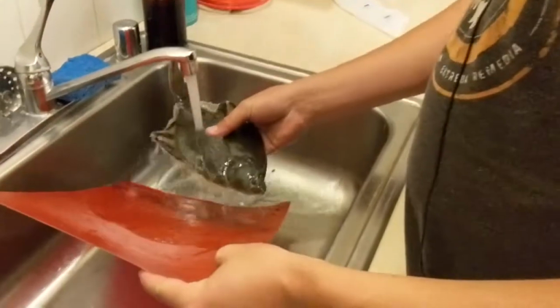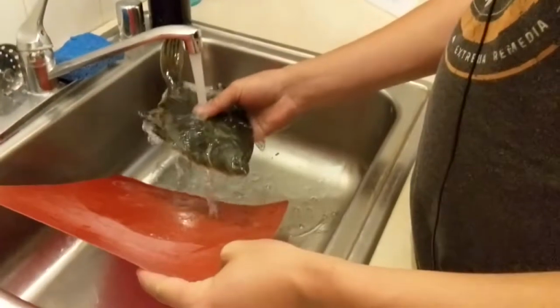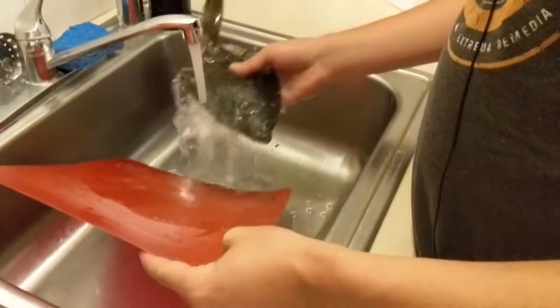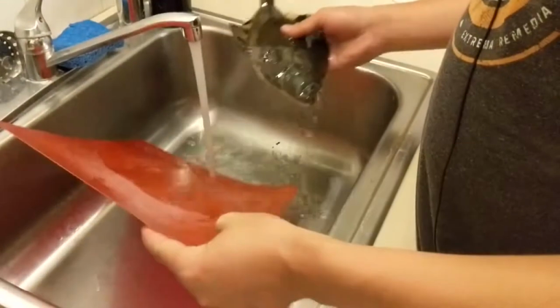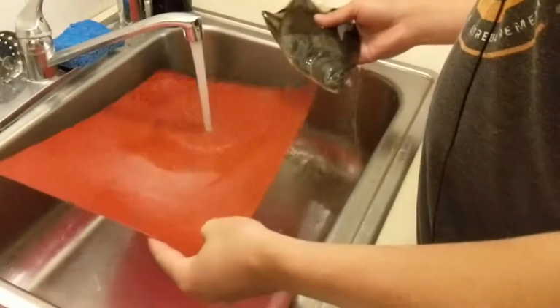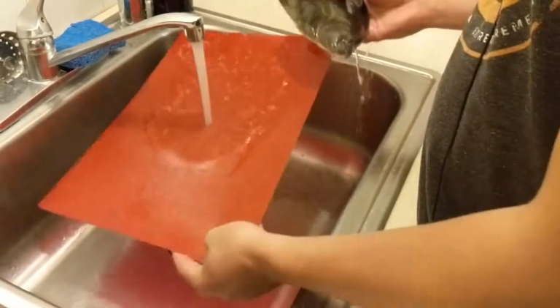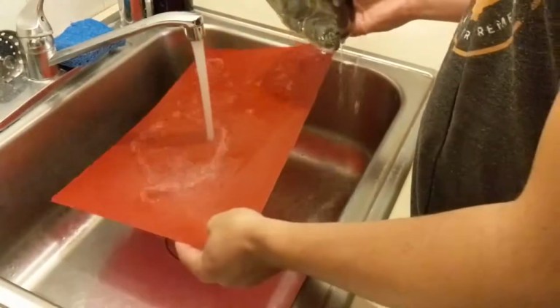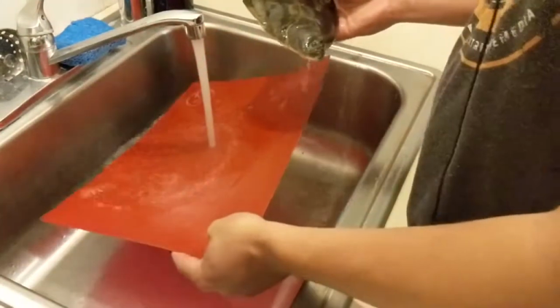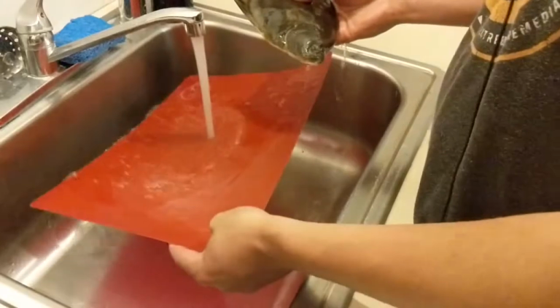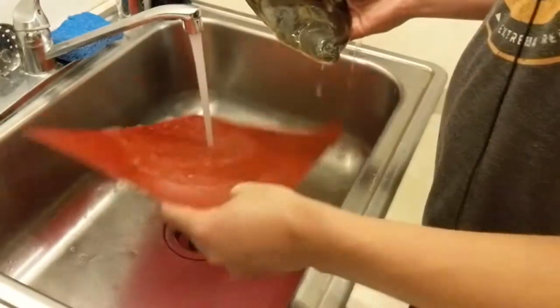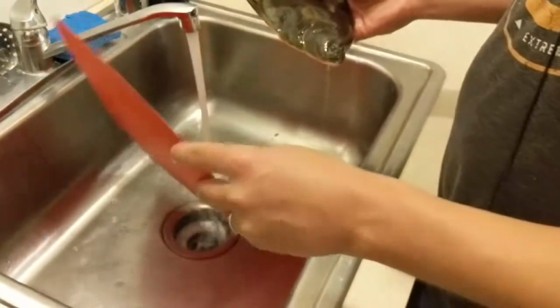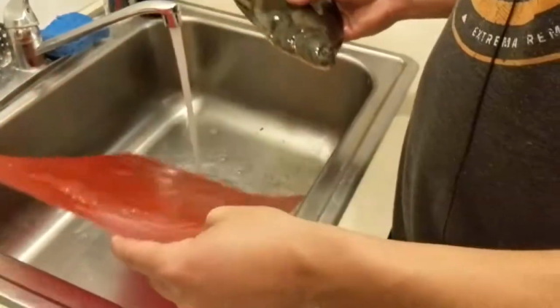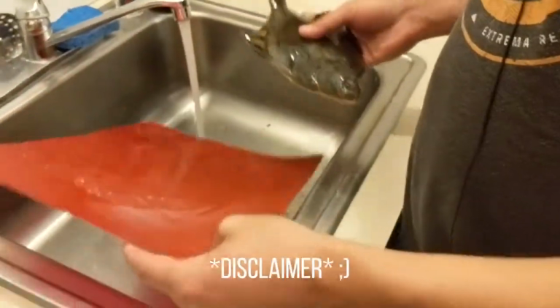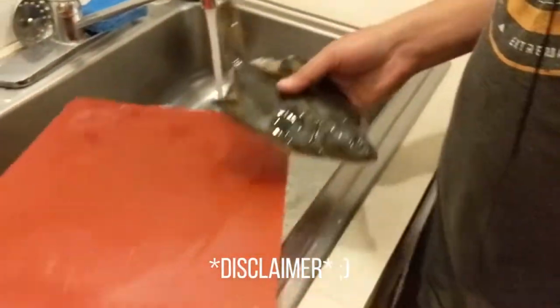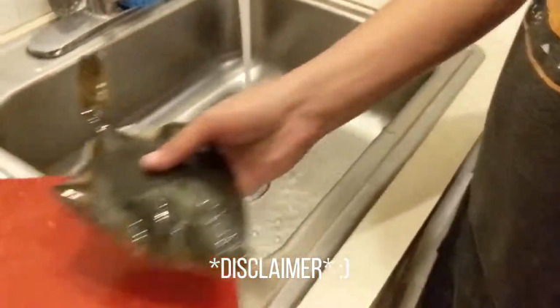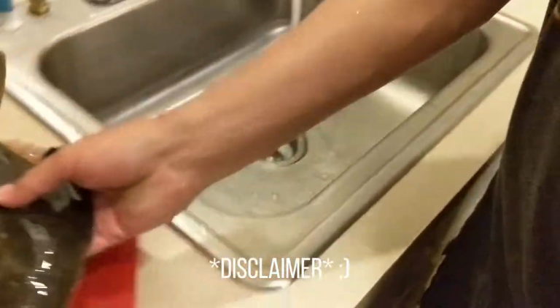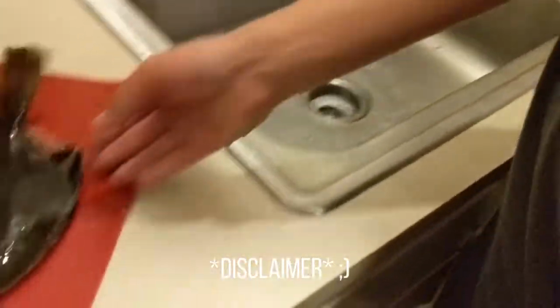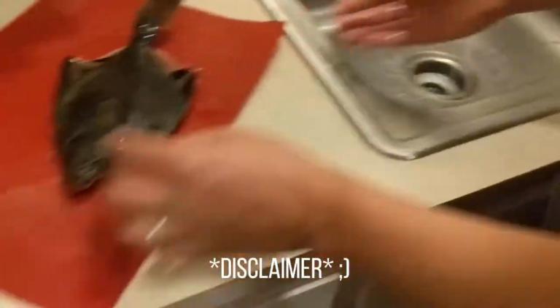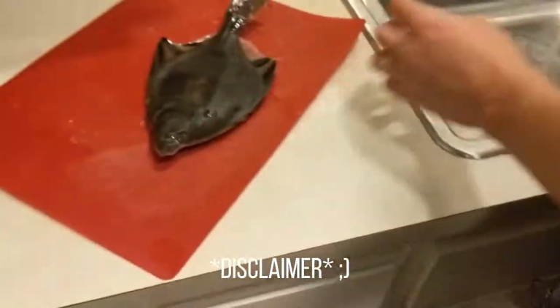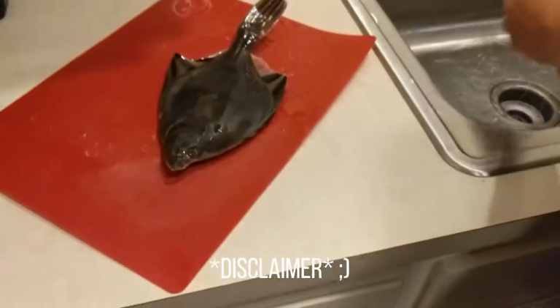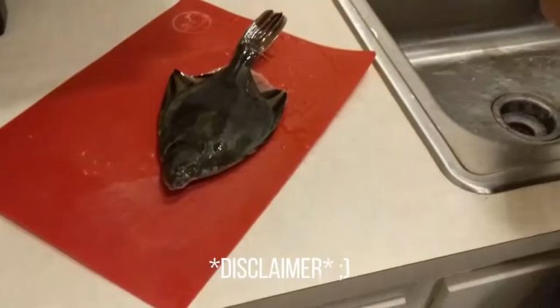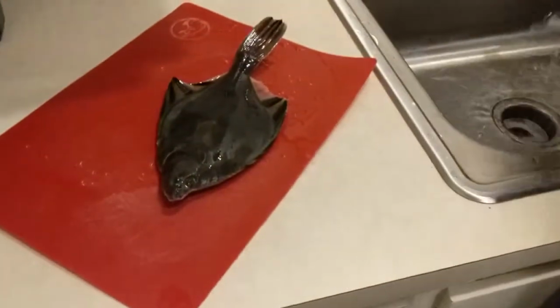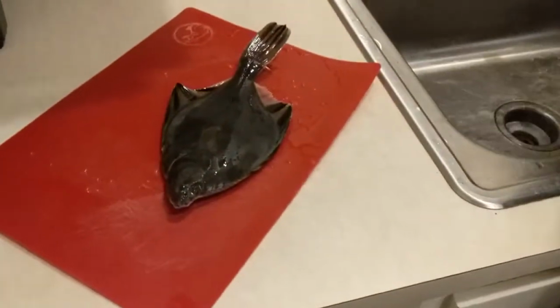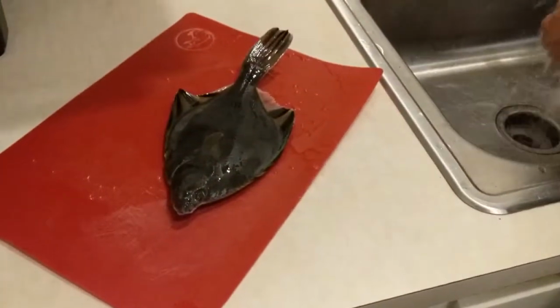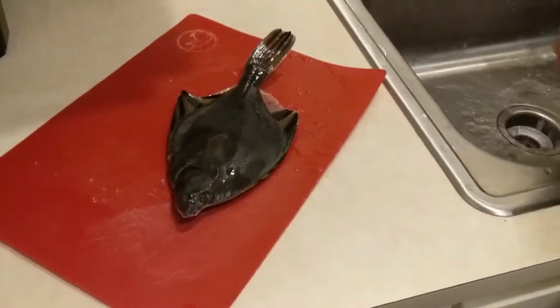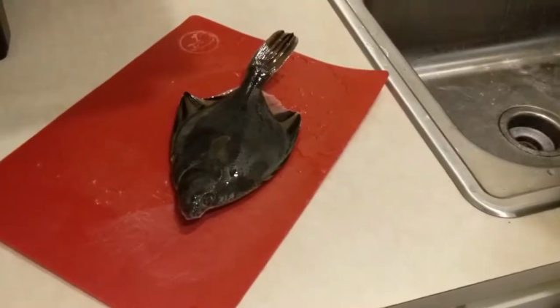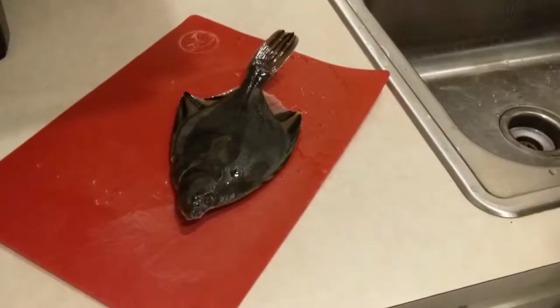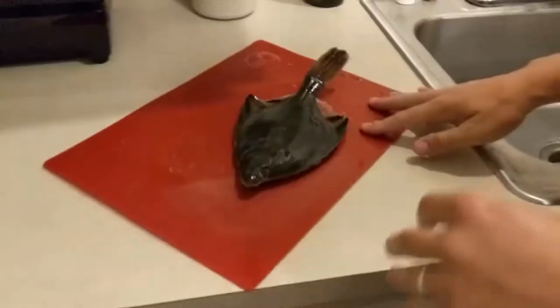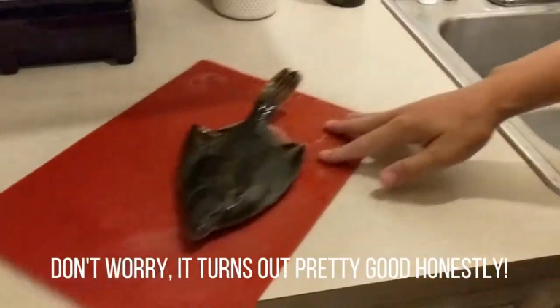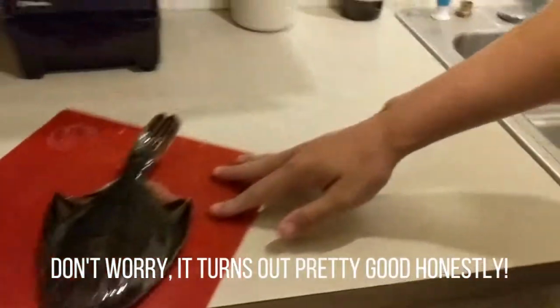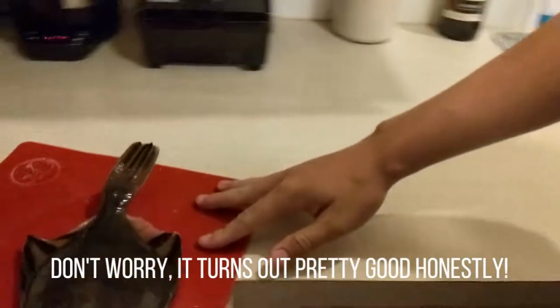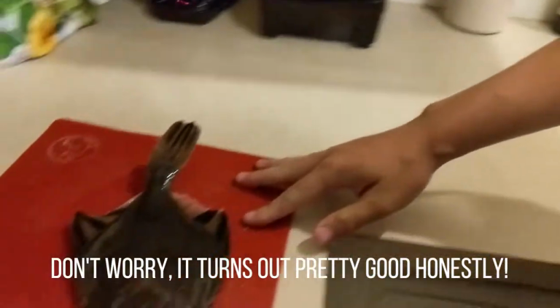All right, so we got this flounder today. I've never filleted a flounder before, but it doesn't seem too tough. We're learning together here.